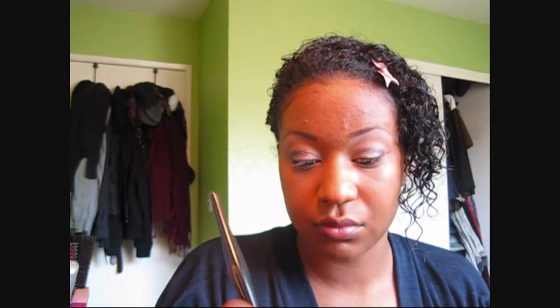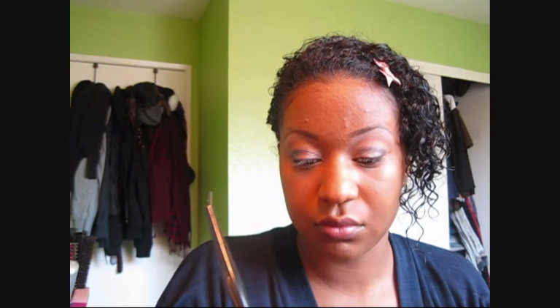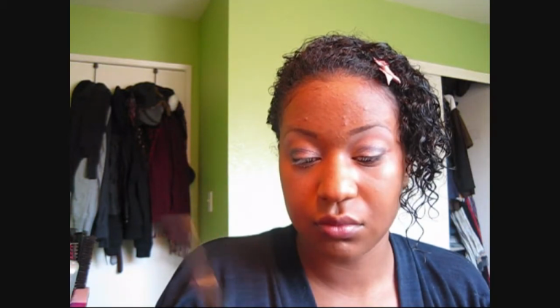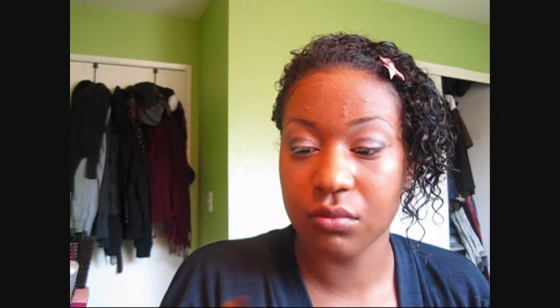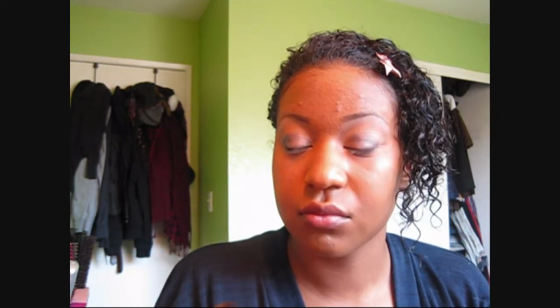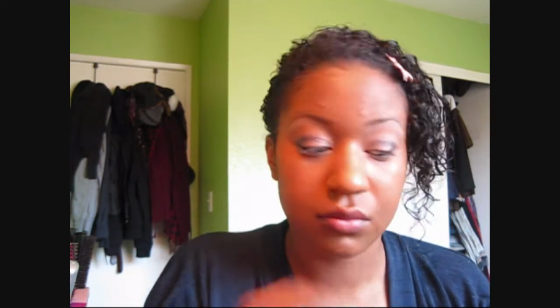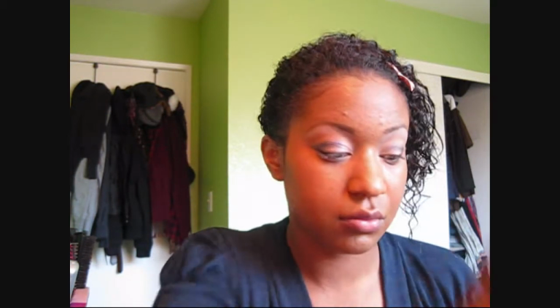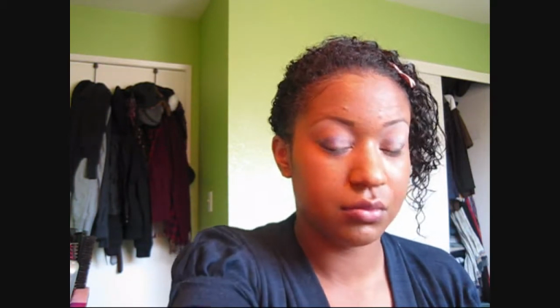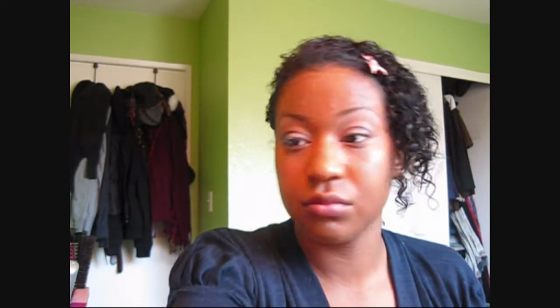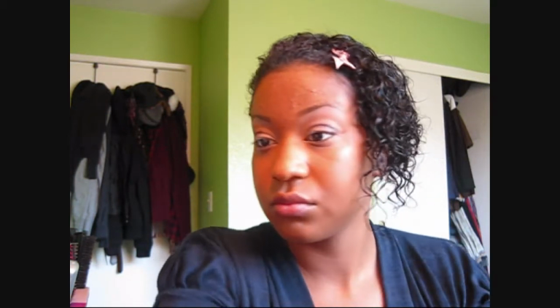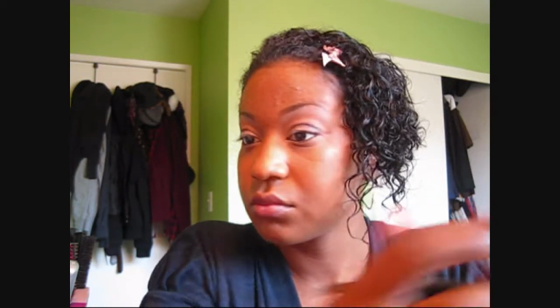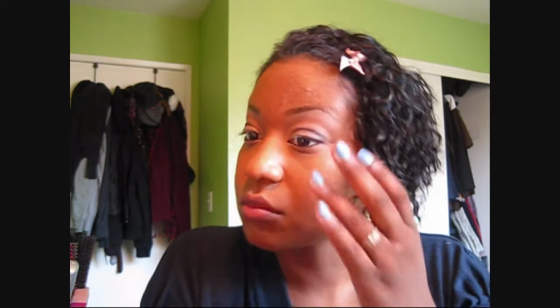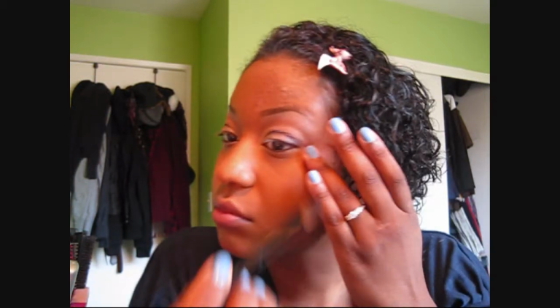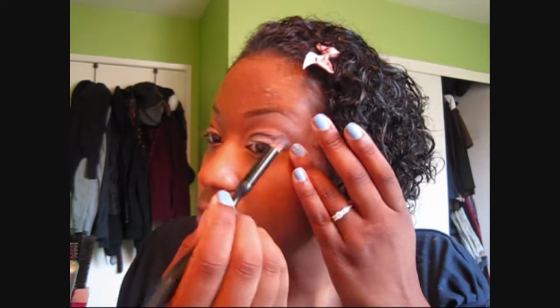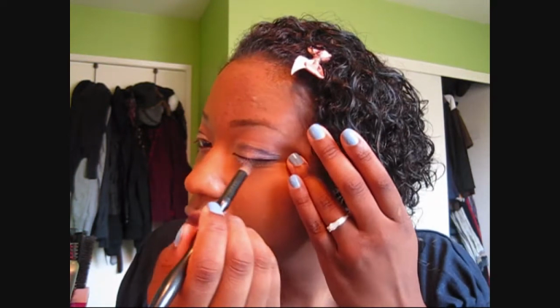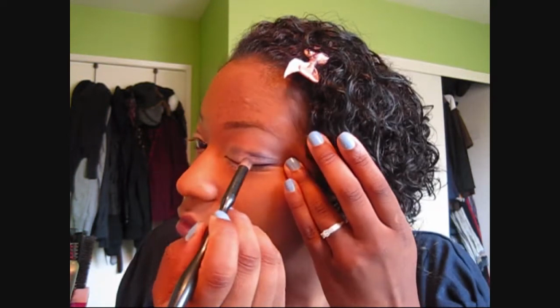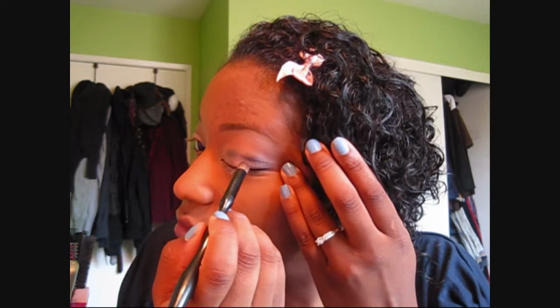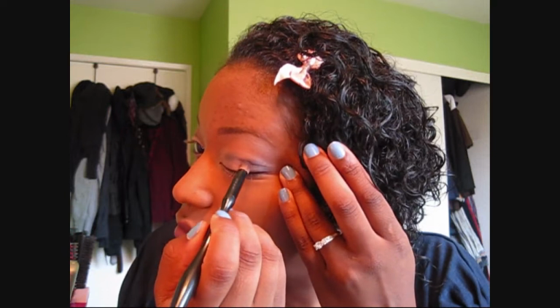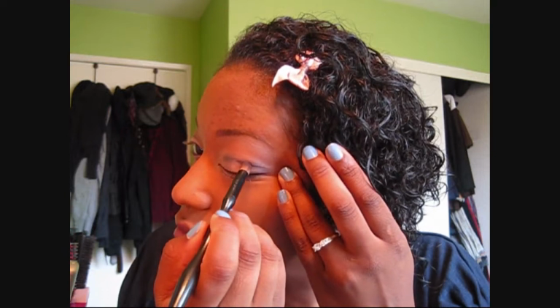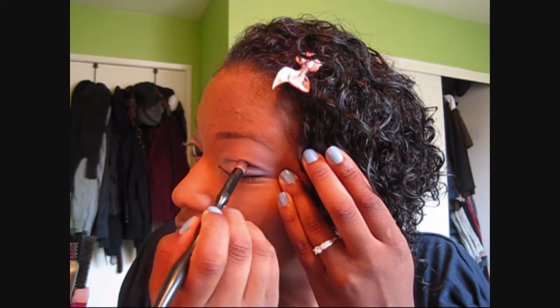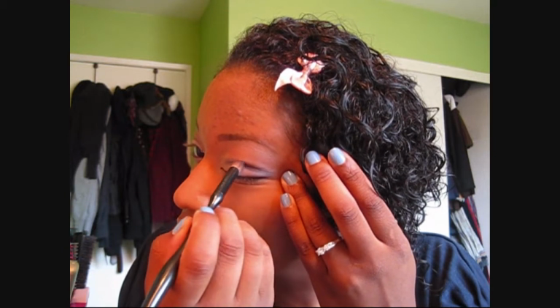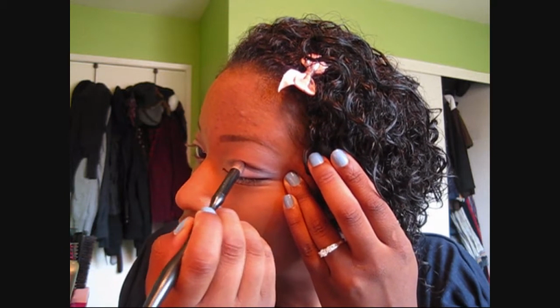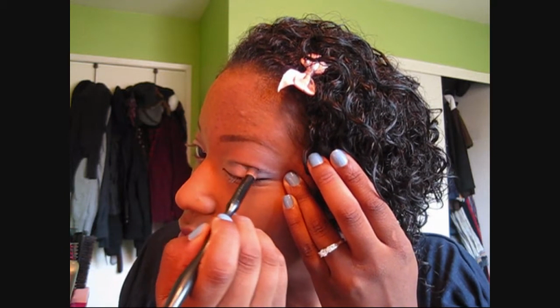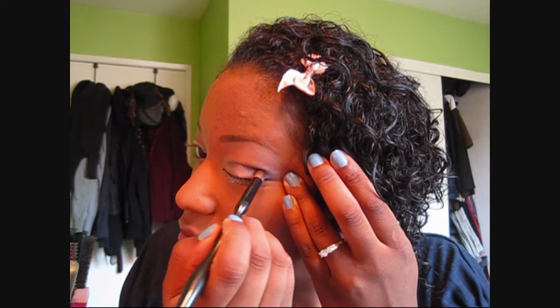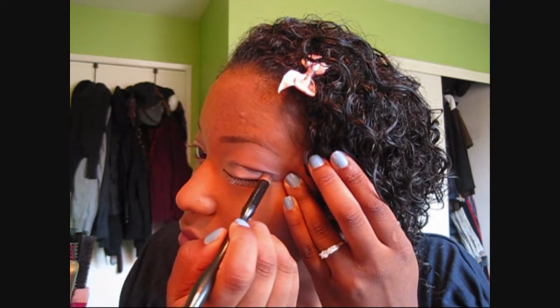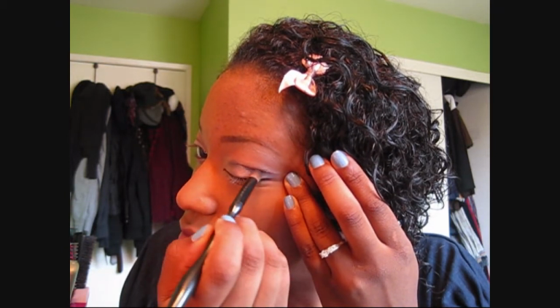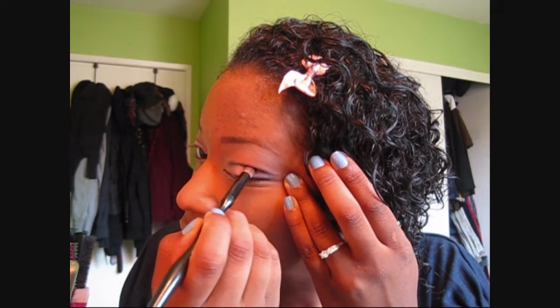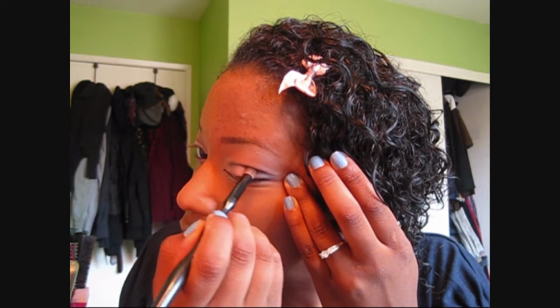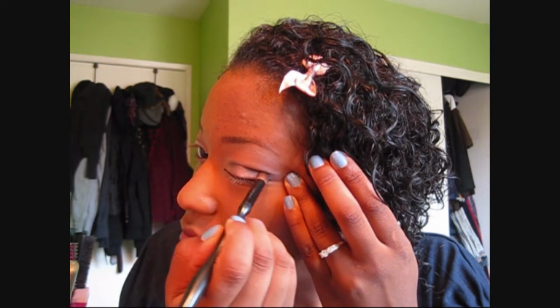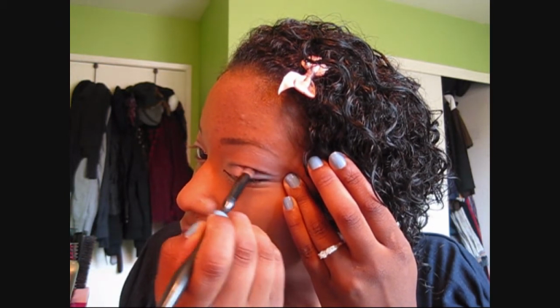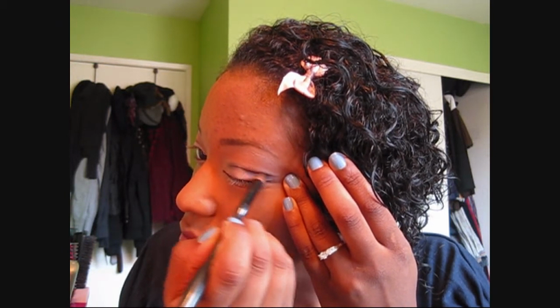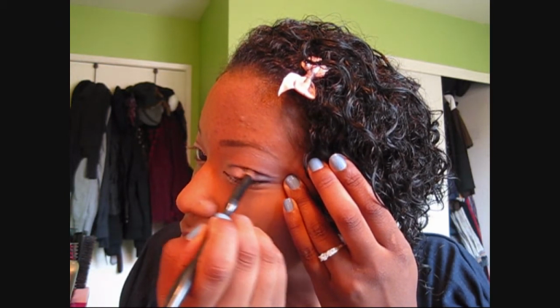If need be, go ahead and go back with the domed eyeshadow brush and apply more product to the crease.